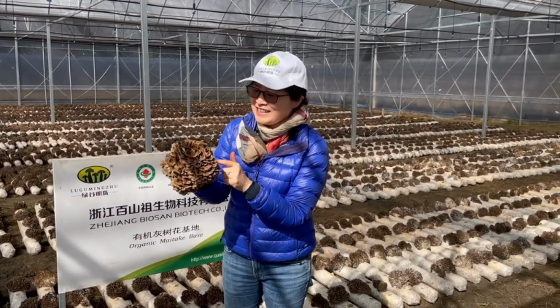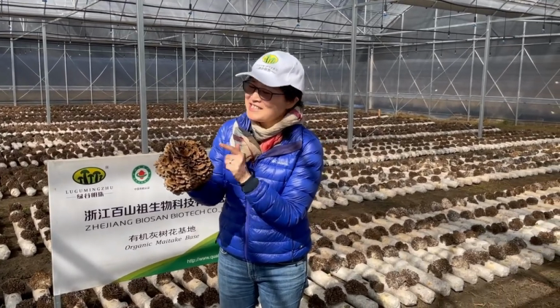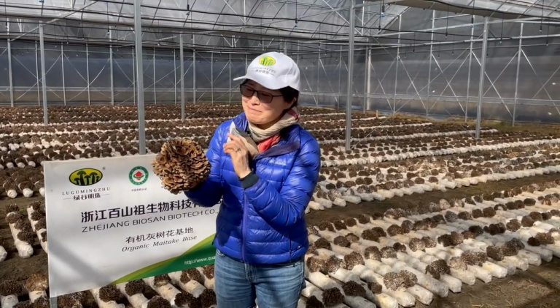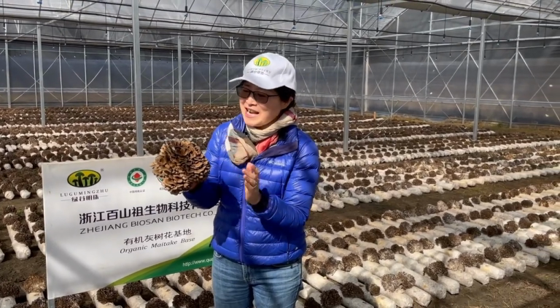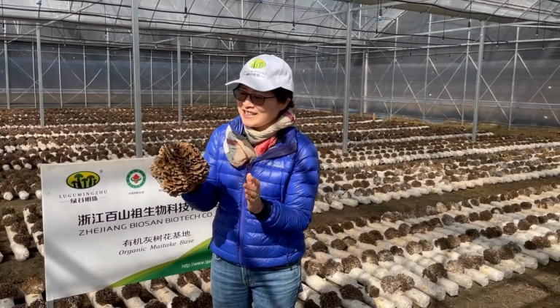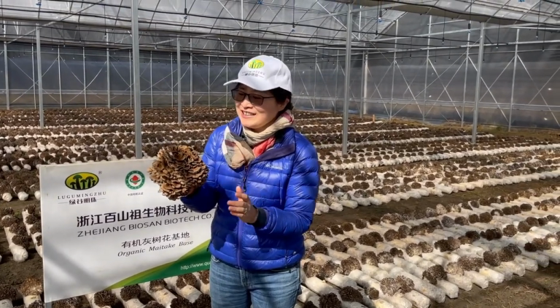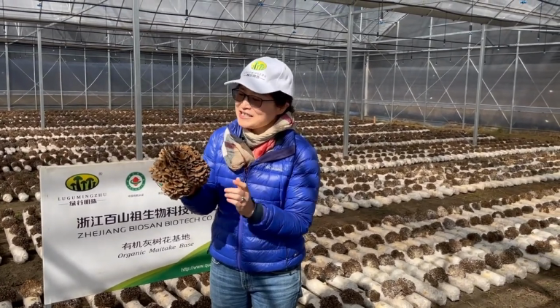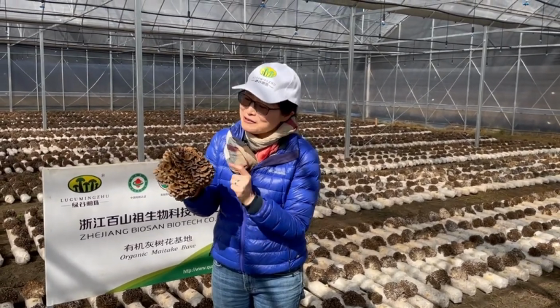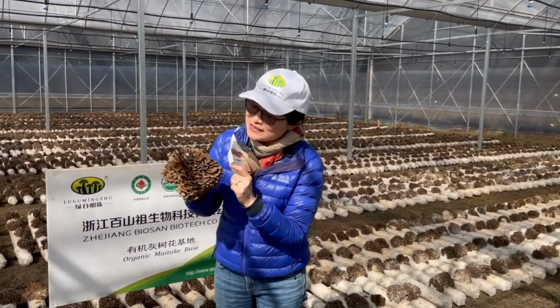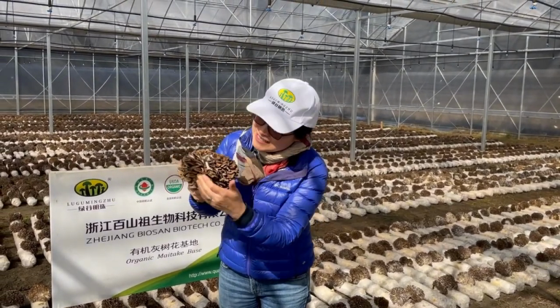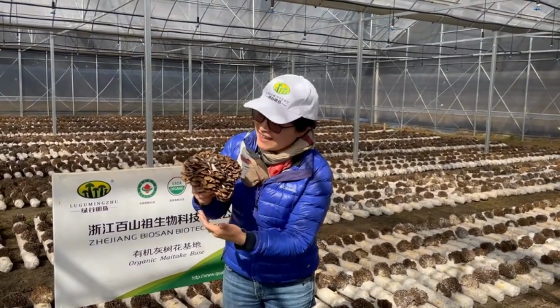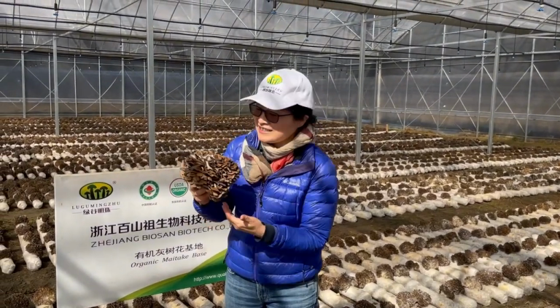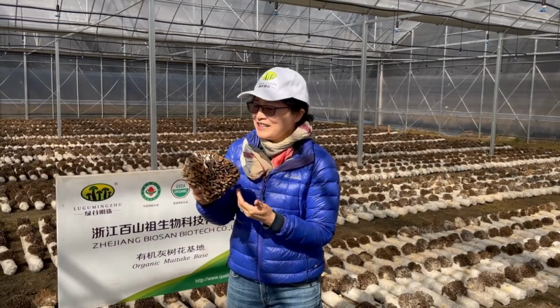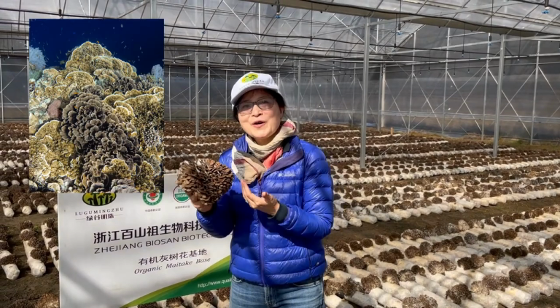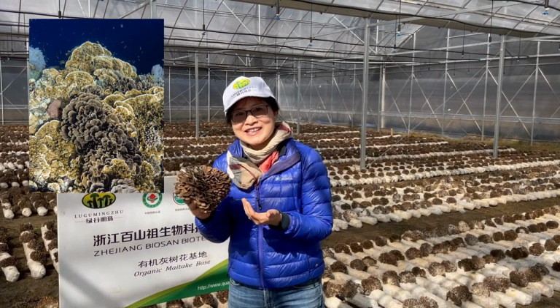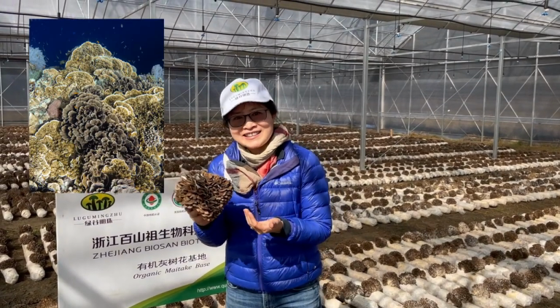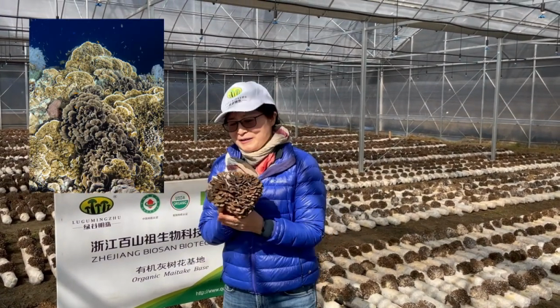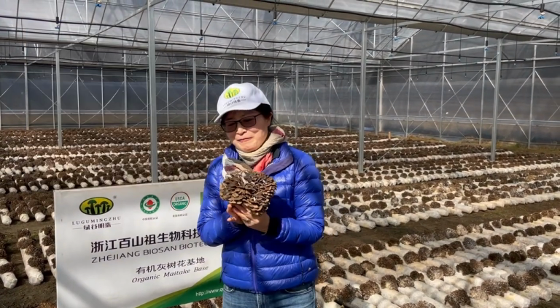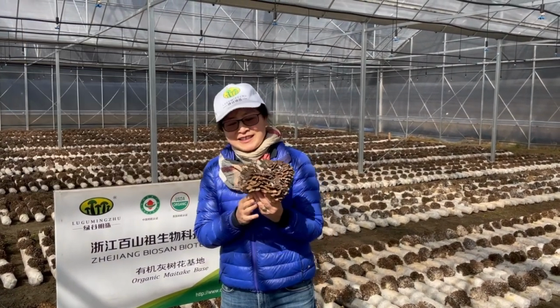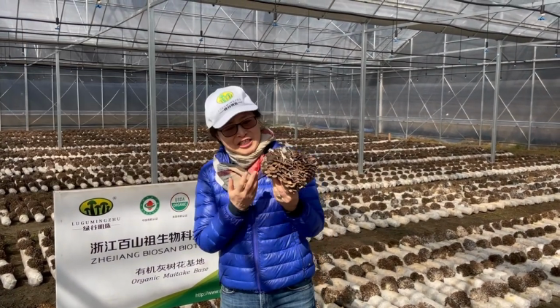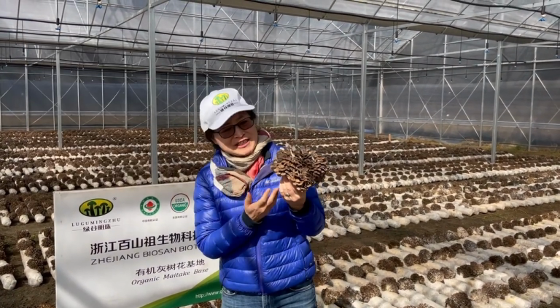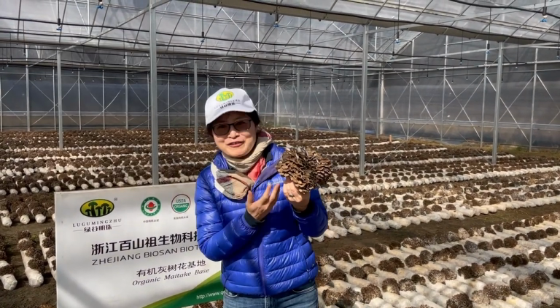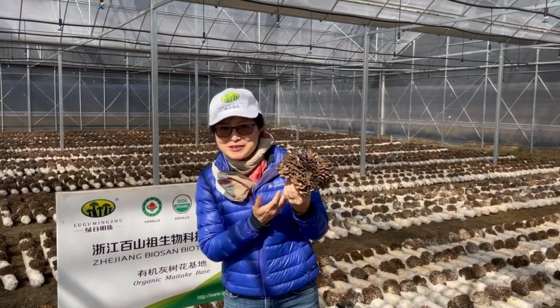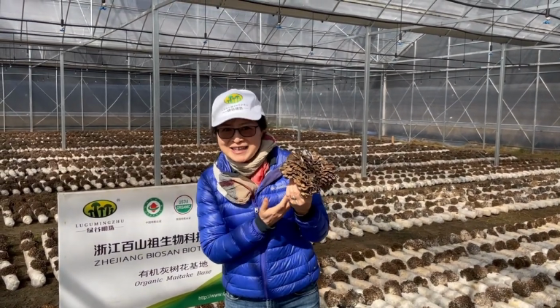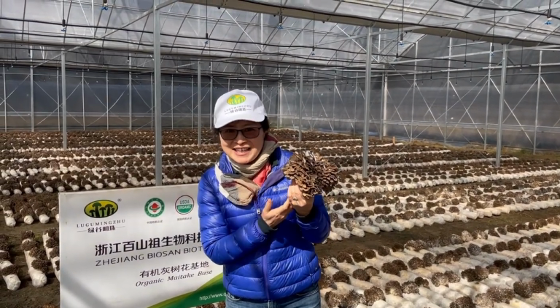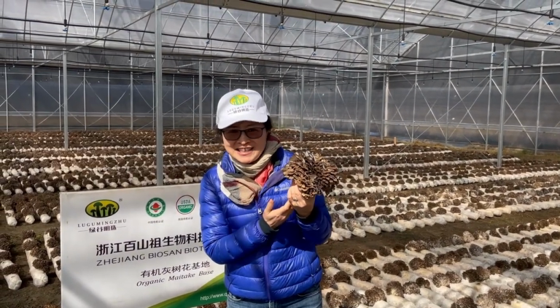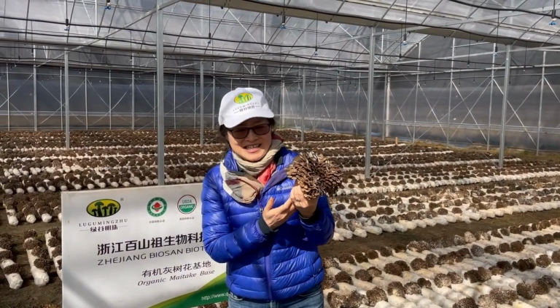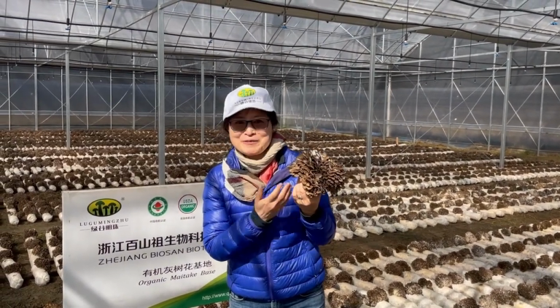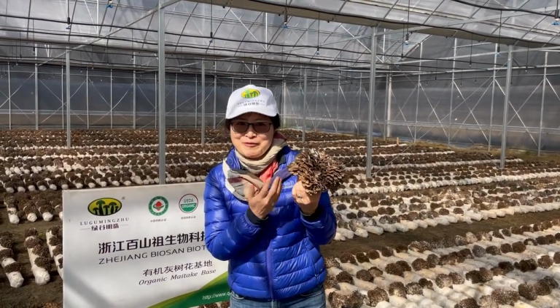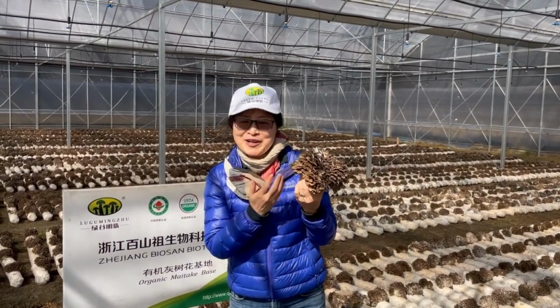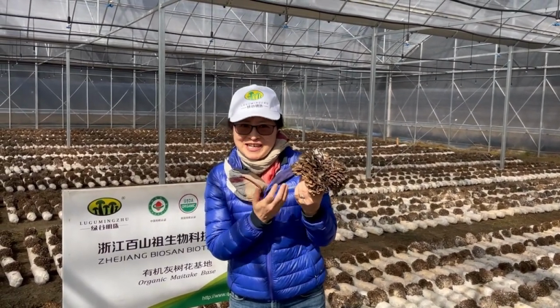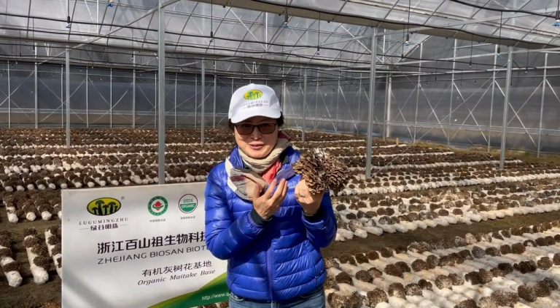It is magic and it looks like coral. When you cook the fresh maitake, it's very delicious.